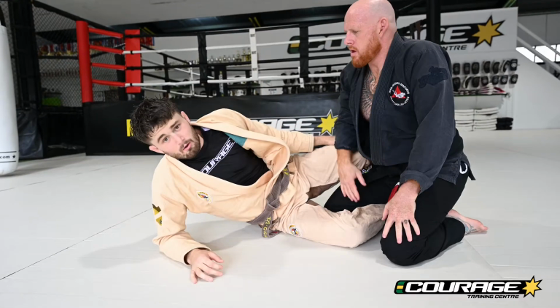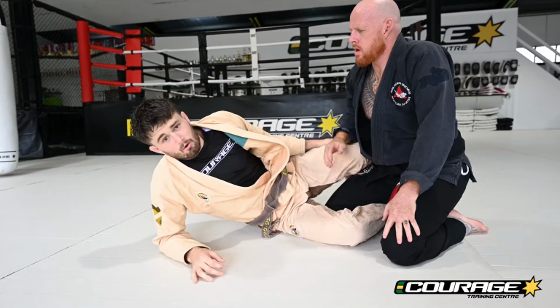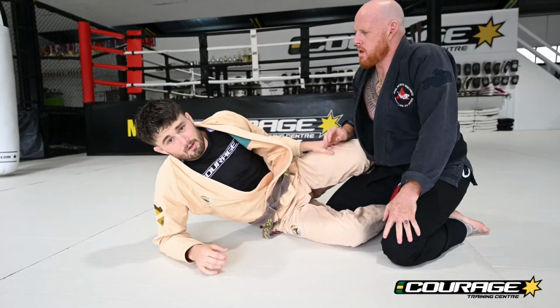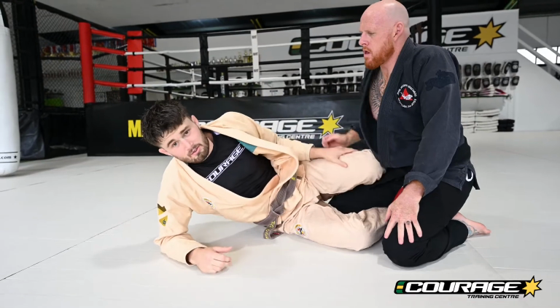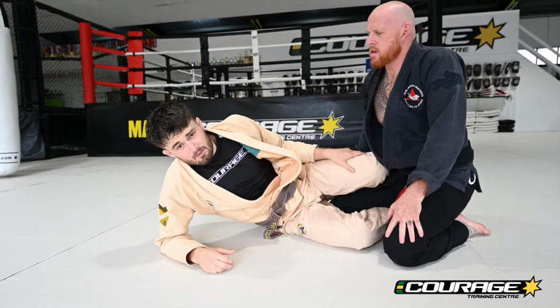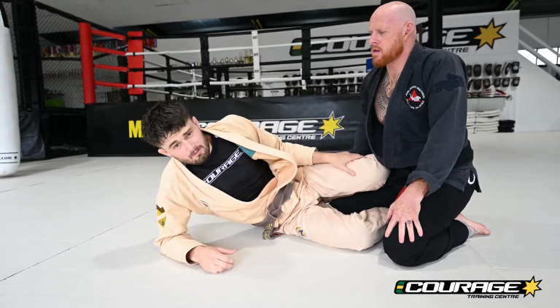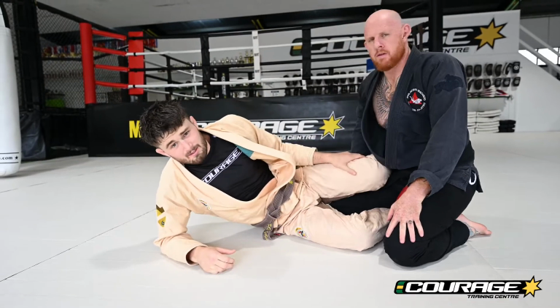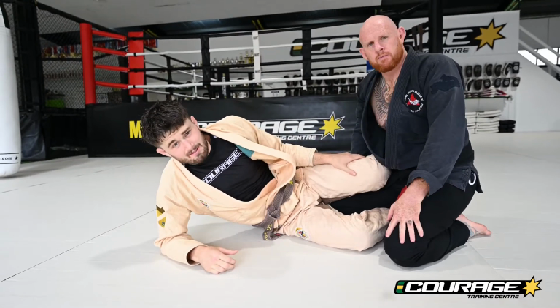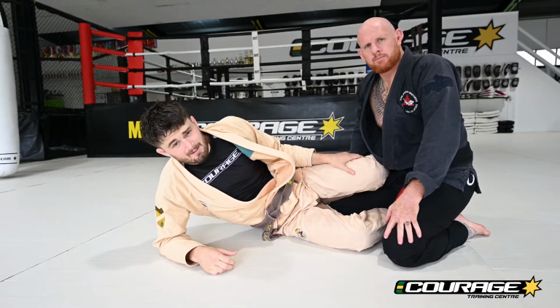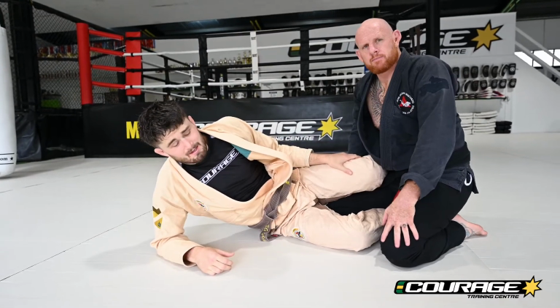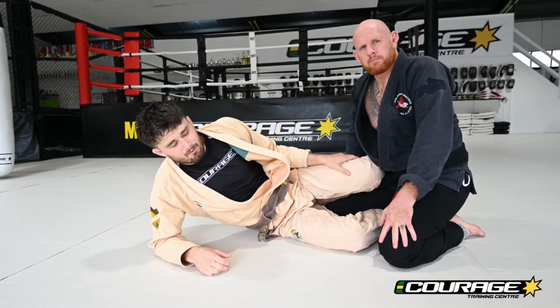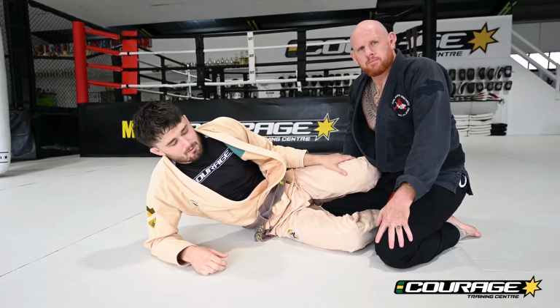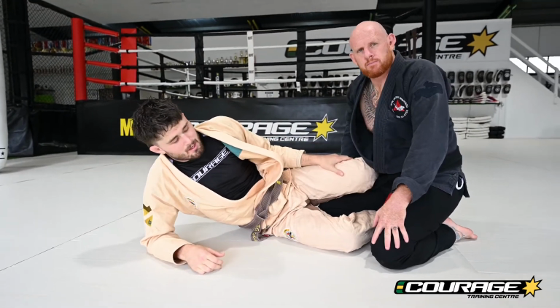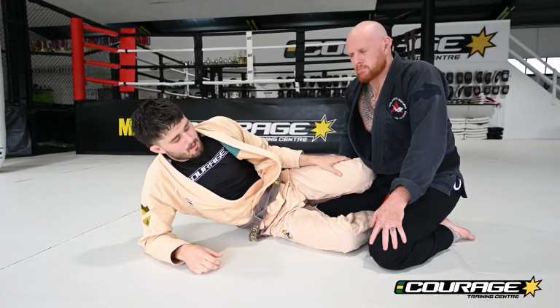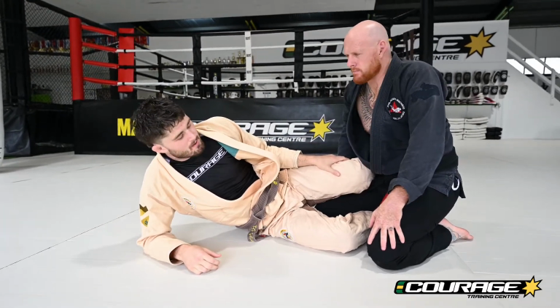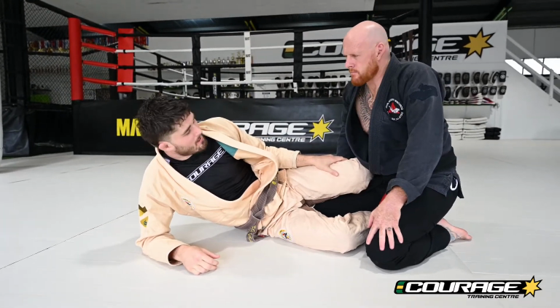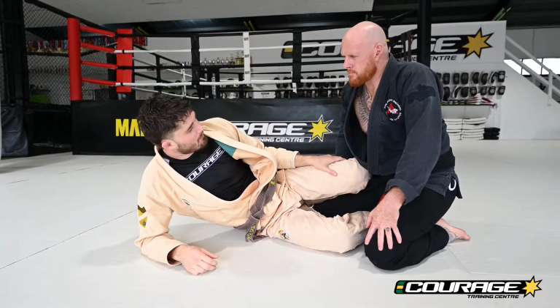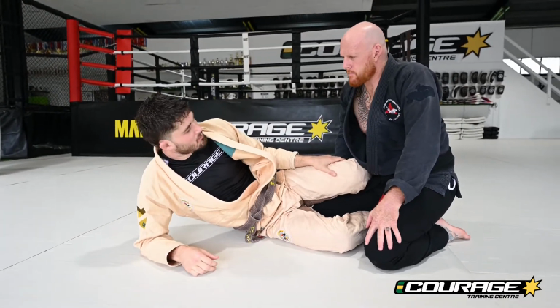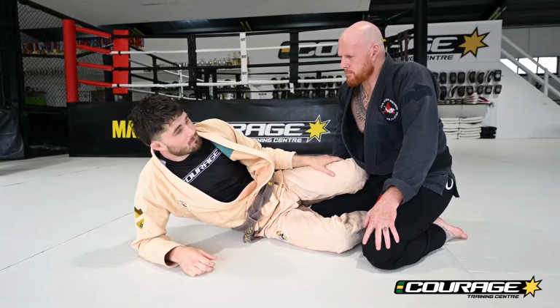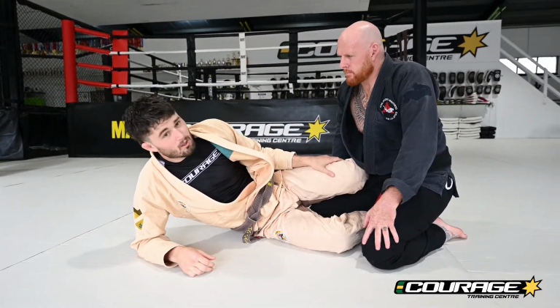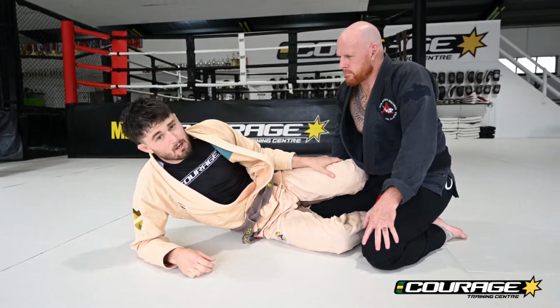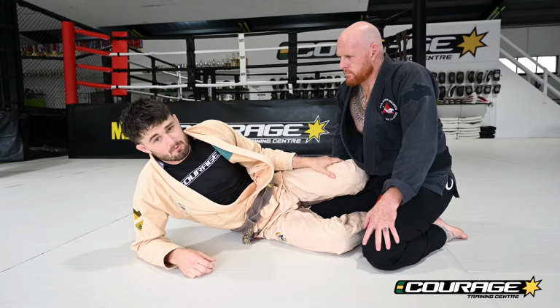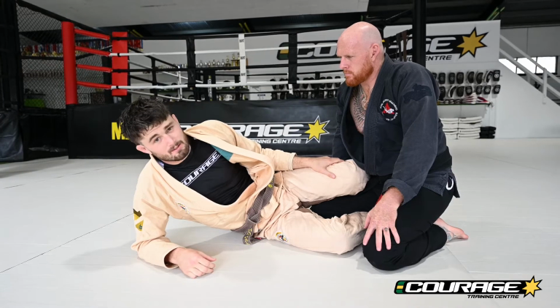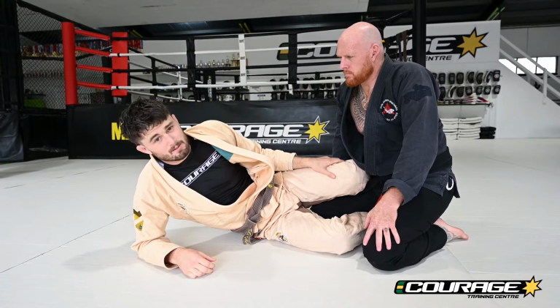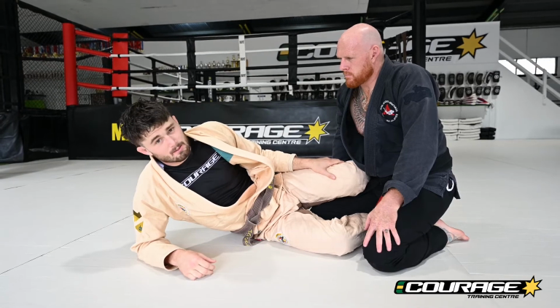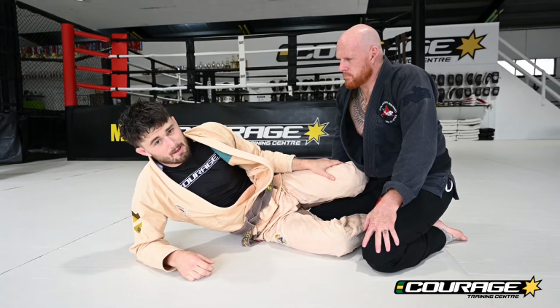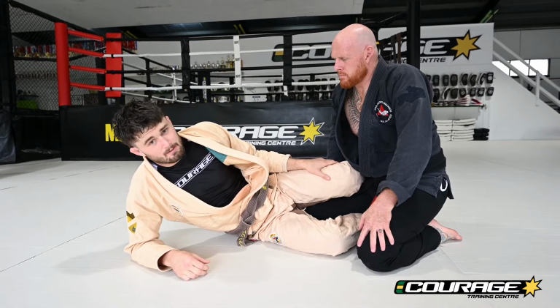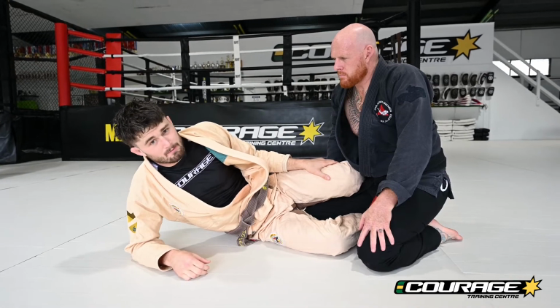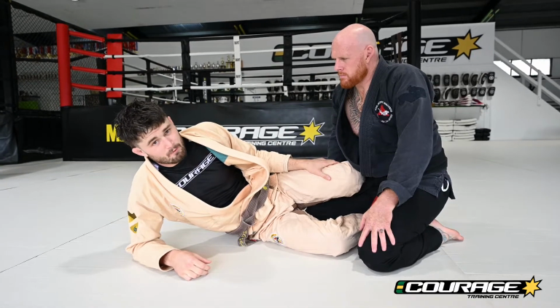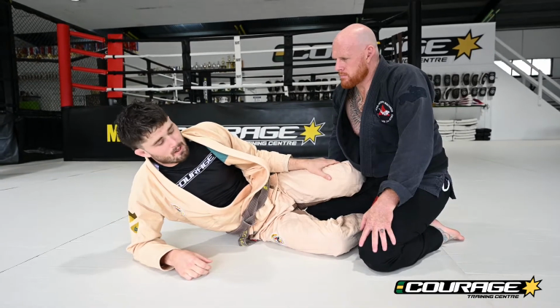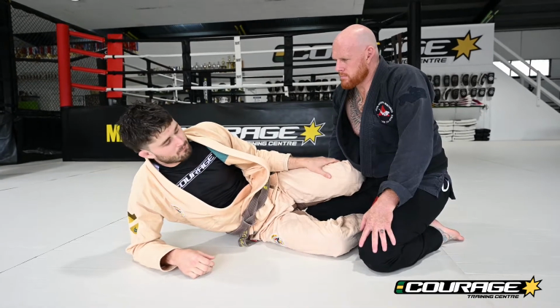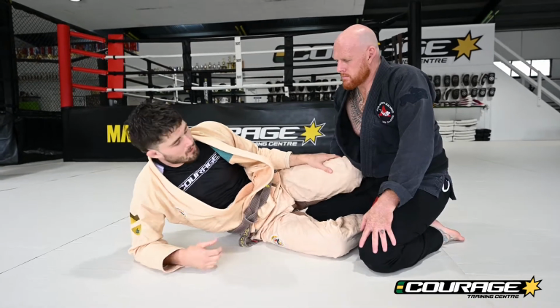Alright jiu-jitsu lovers, let's have a look at a couple simple arm drags to take the back from half guard.